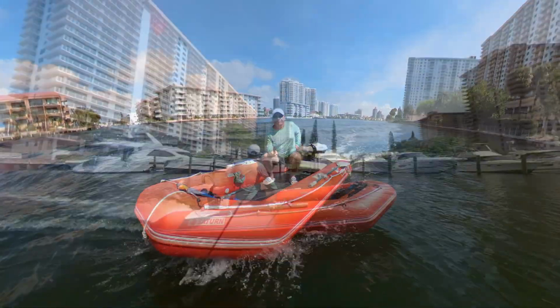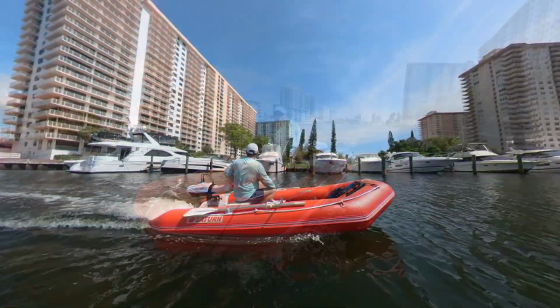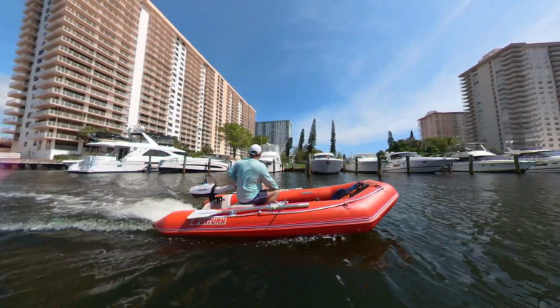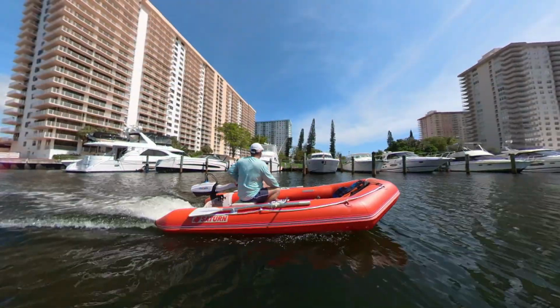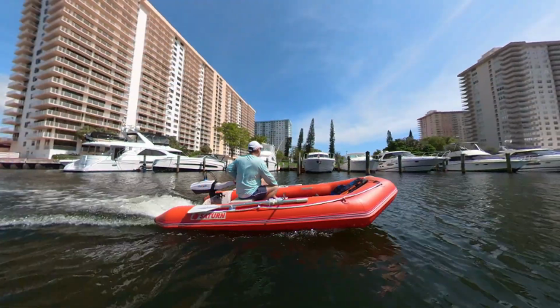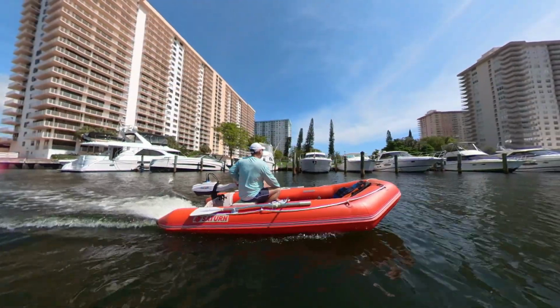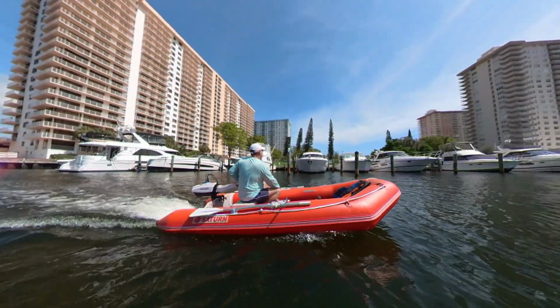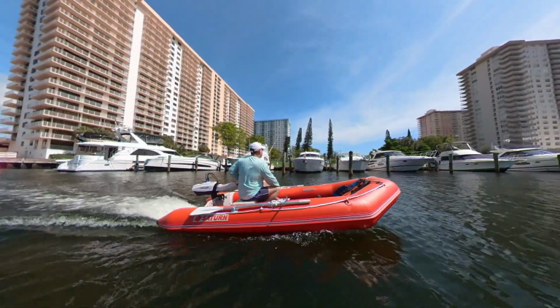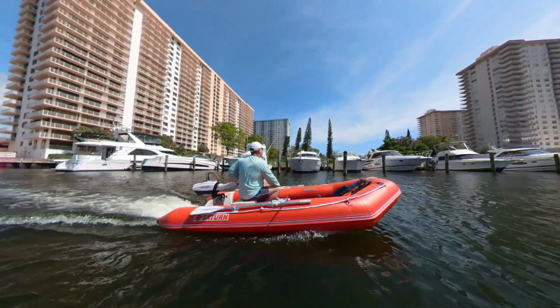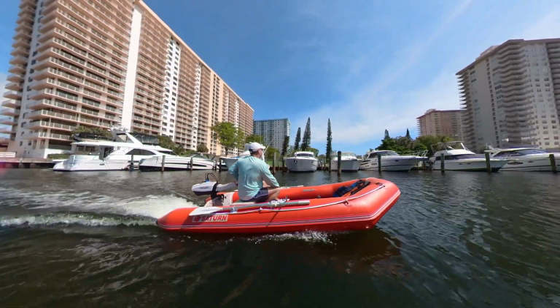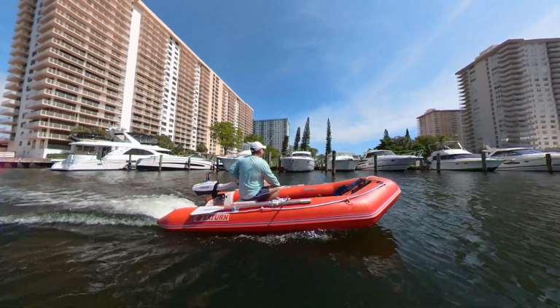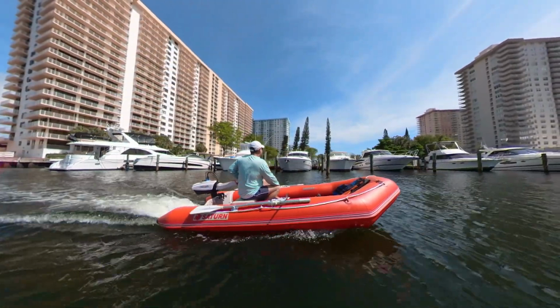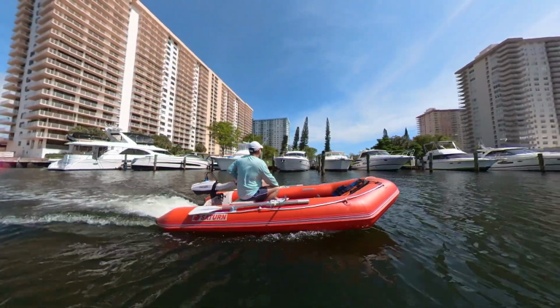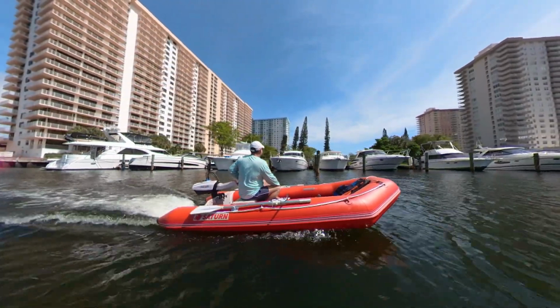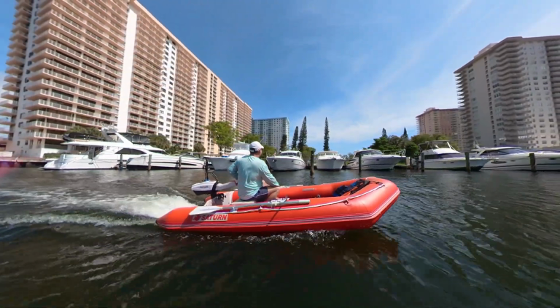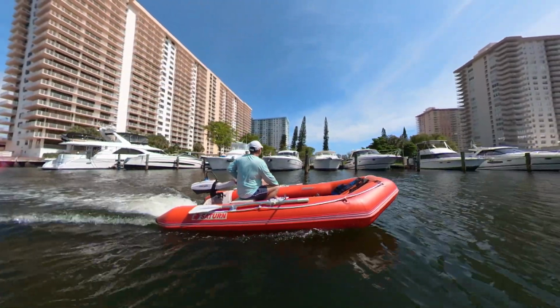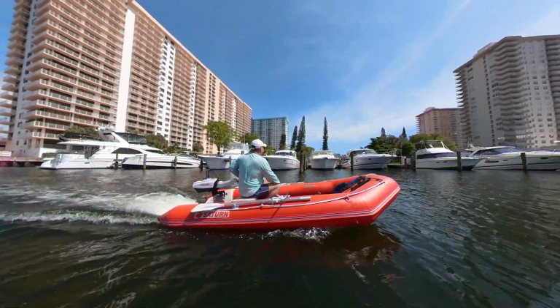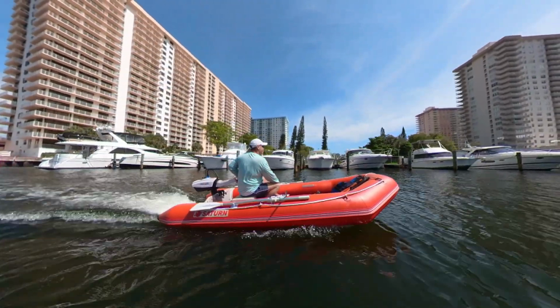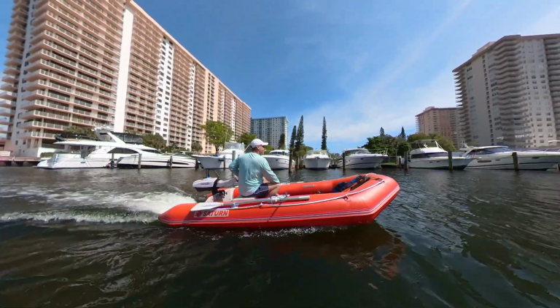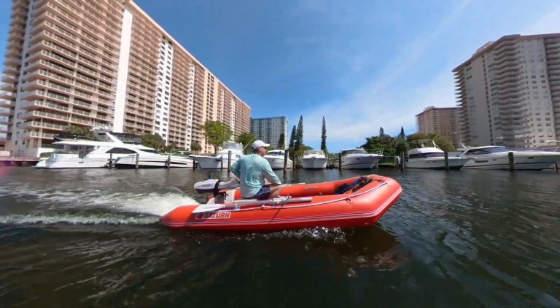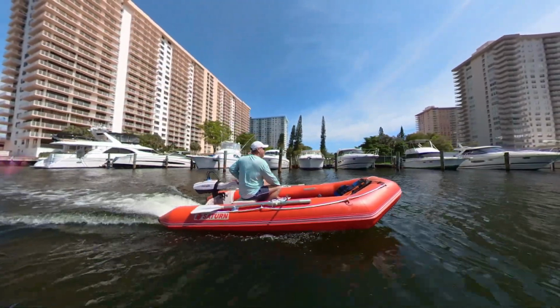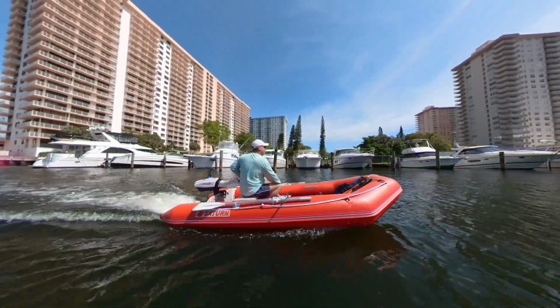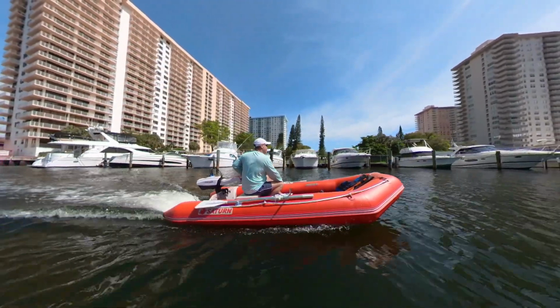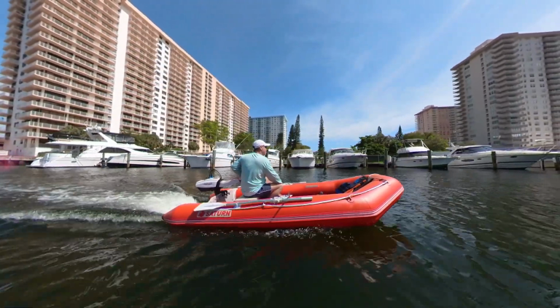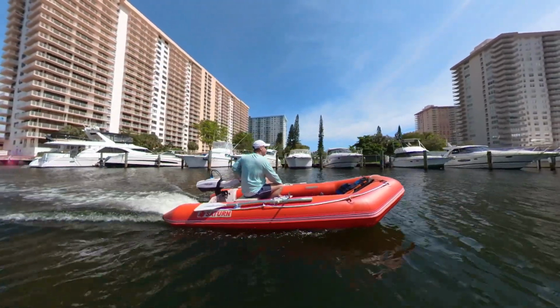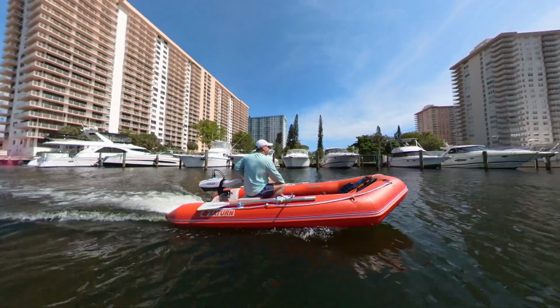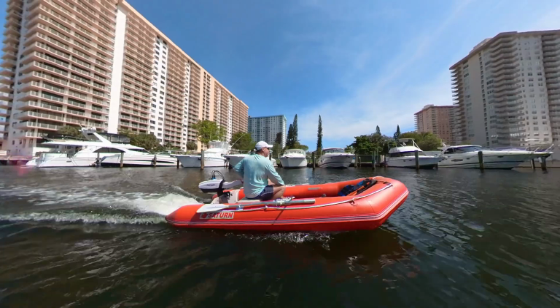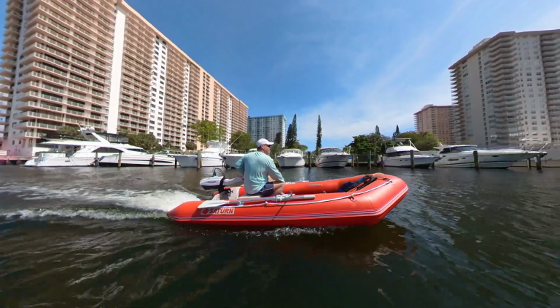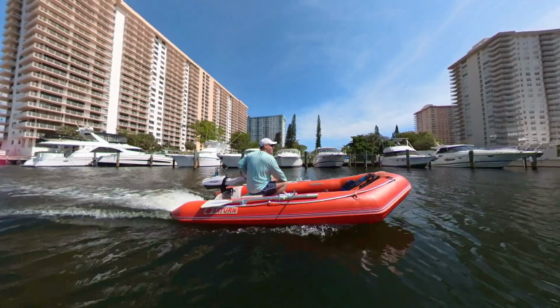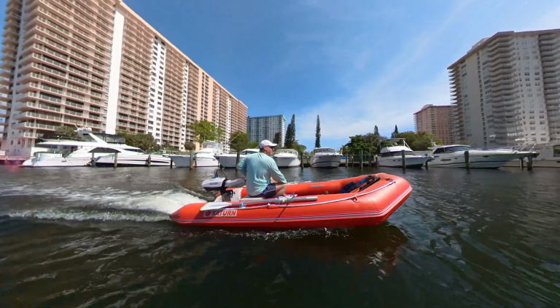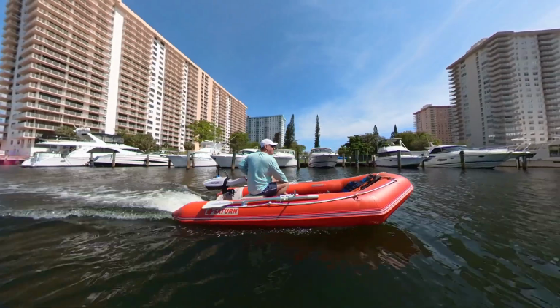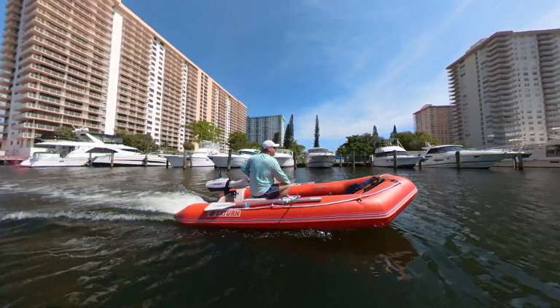Portable and convenient — the detachable battery makes transportation a breeze while taking up minimal space.